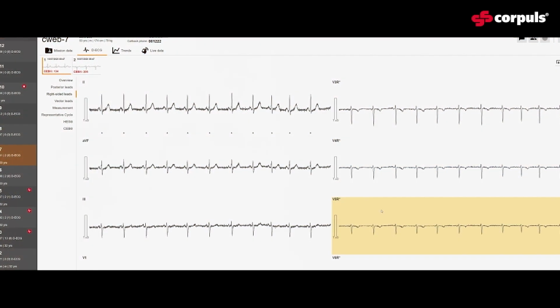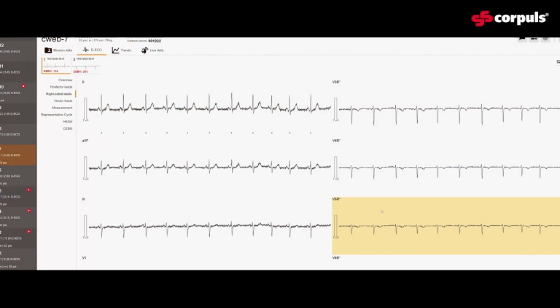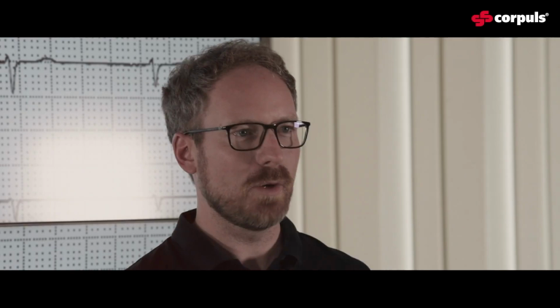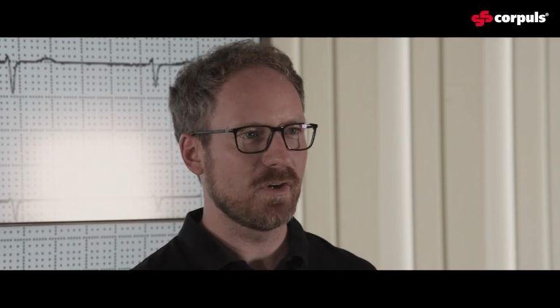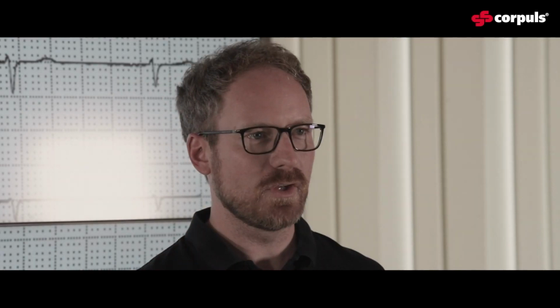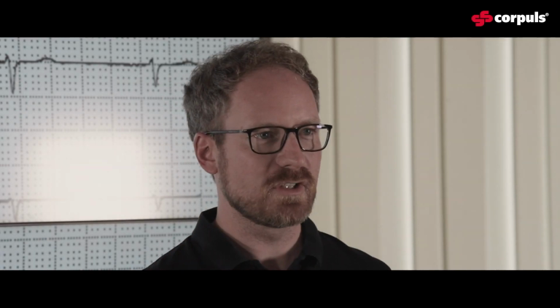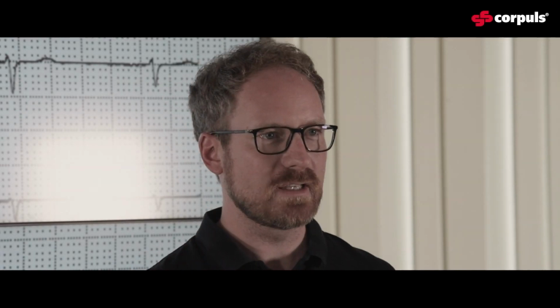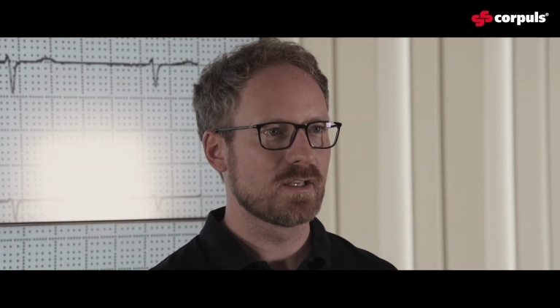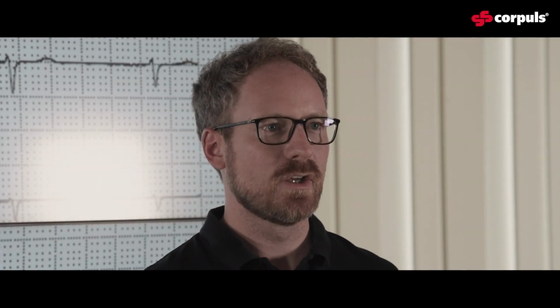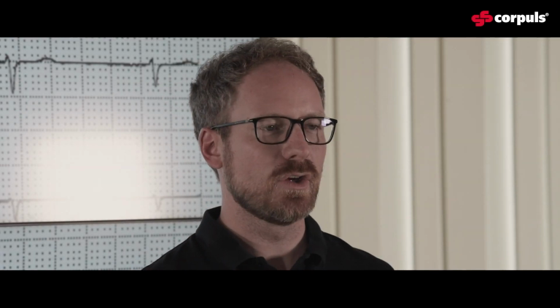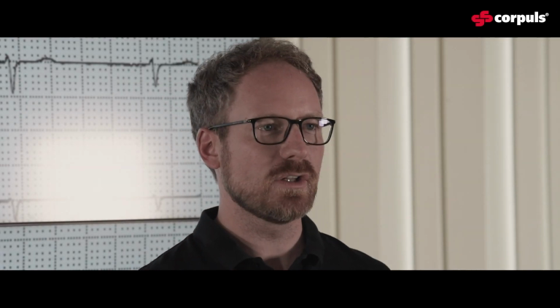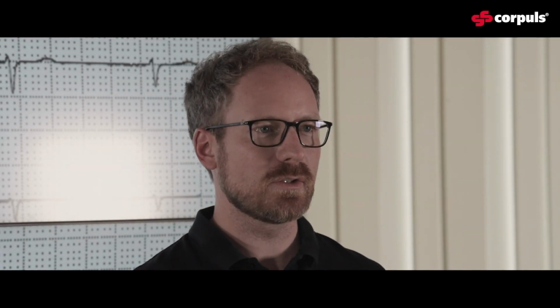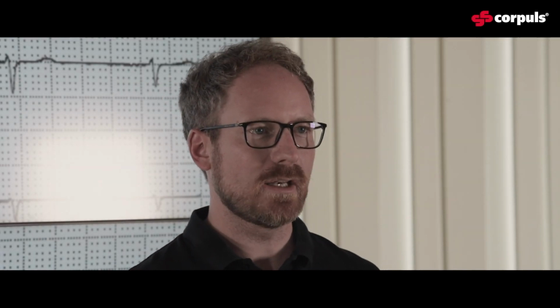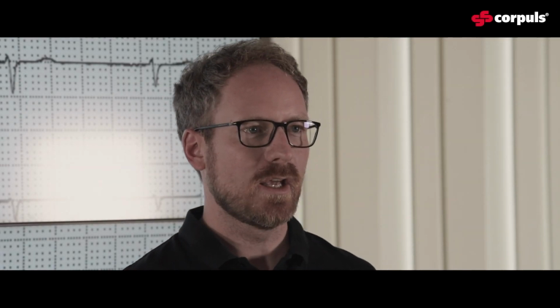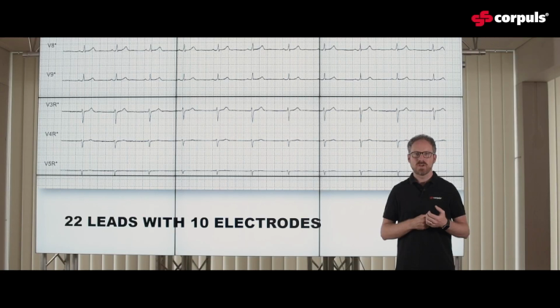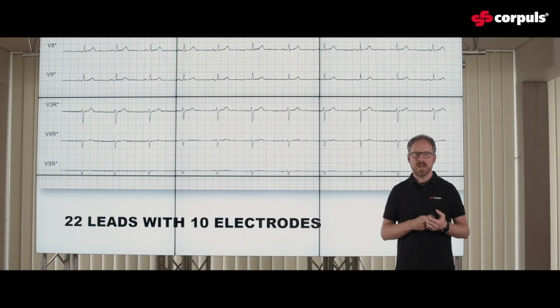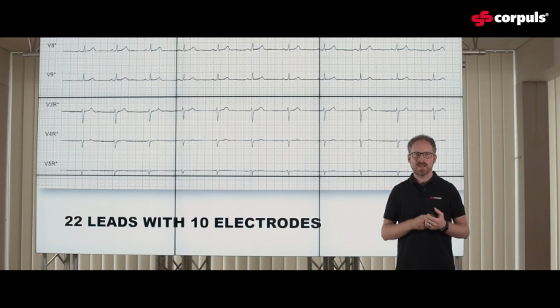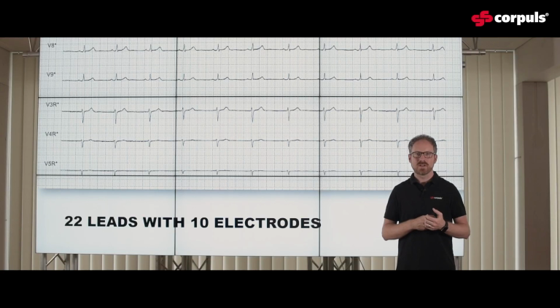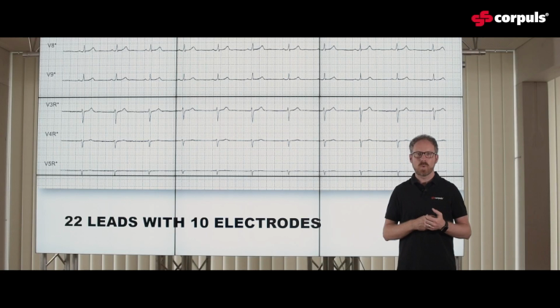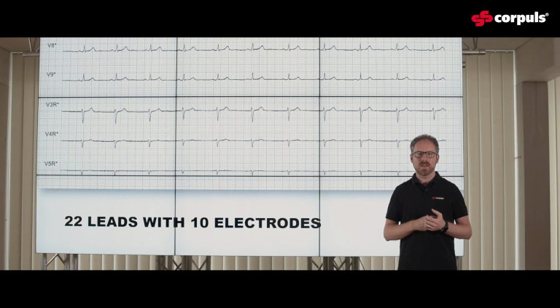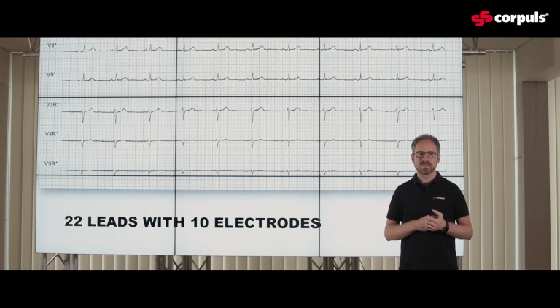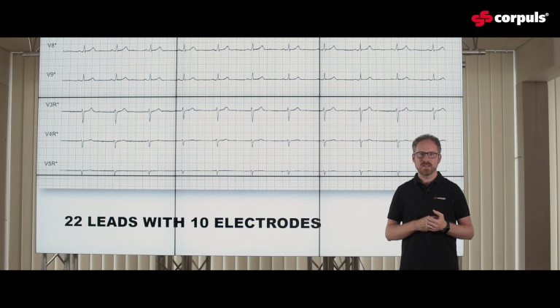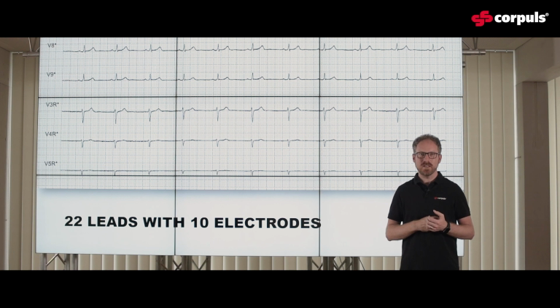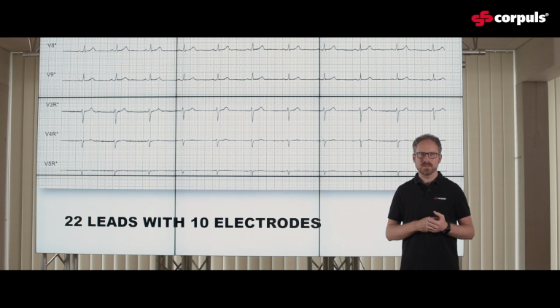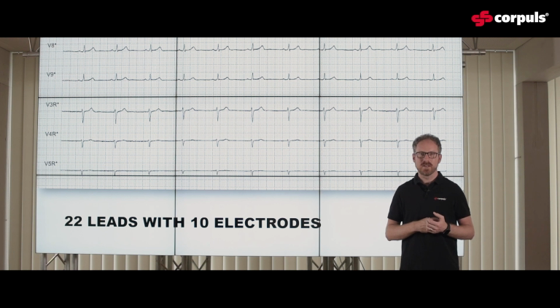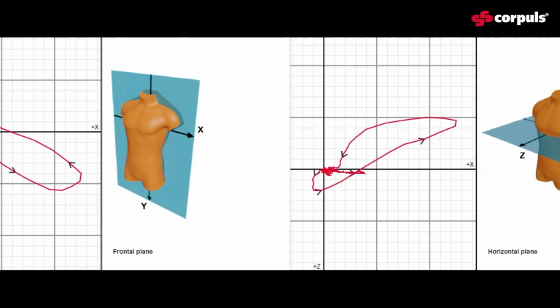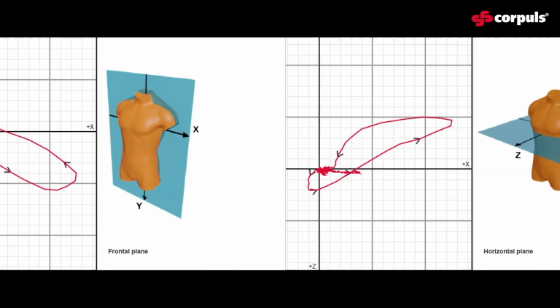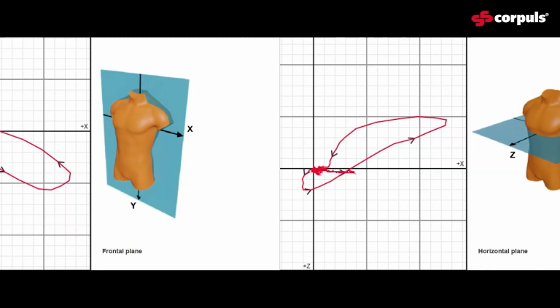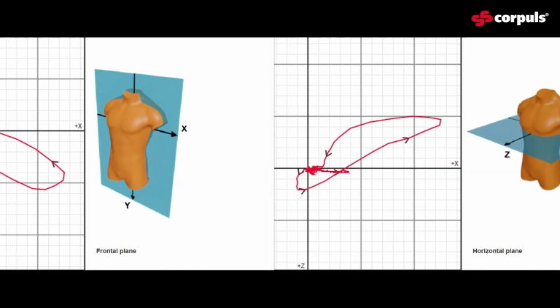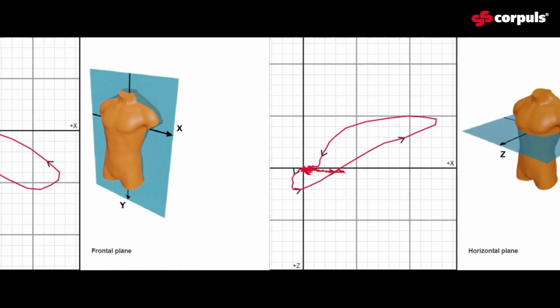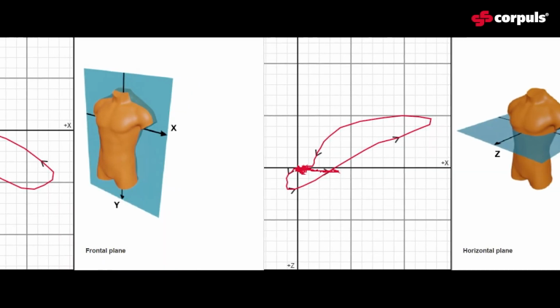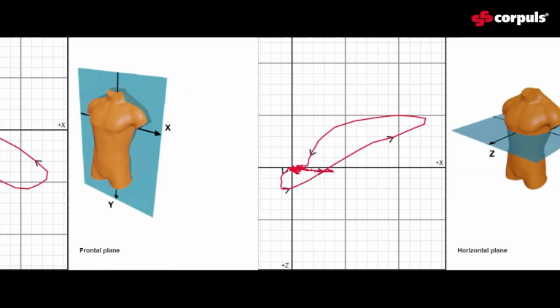On top of those leads, you also get your X, Y, and Z leads and the Vector leads.